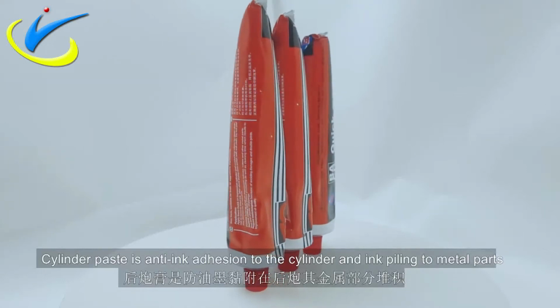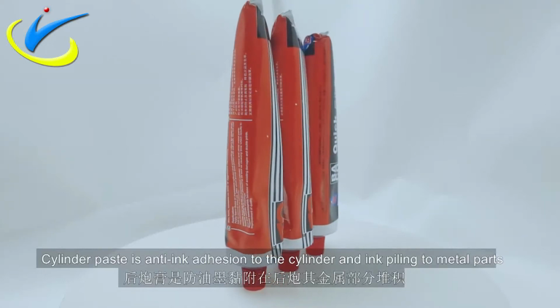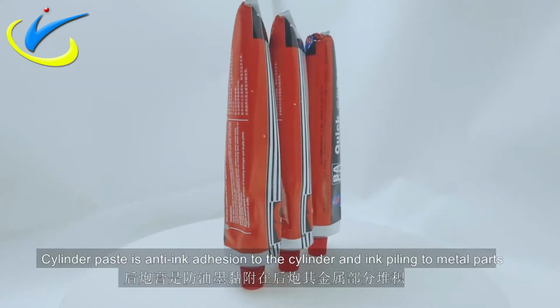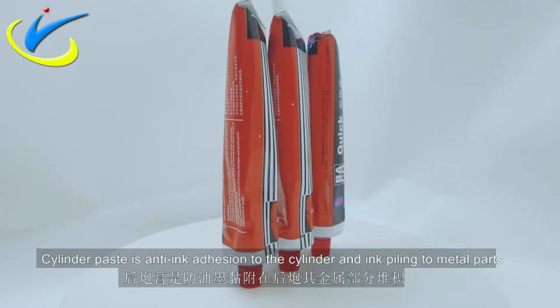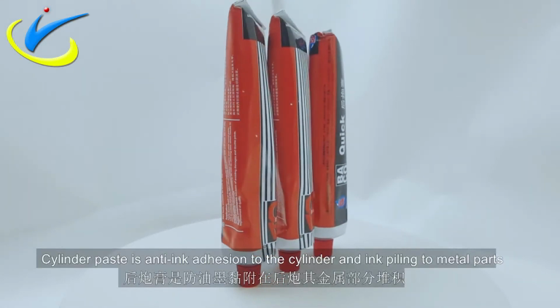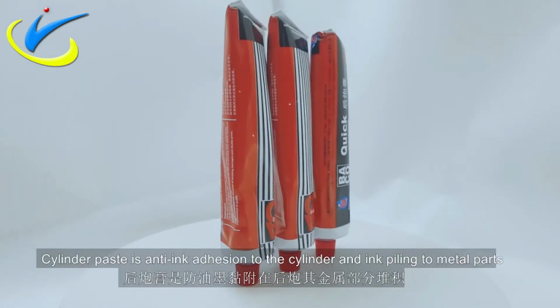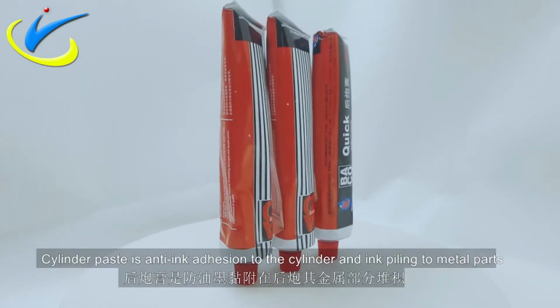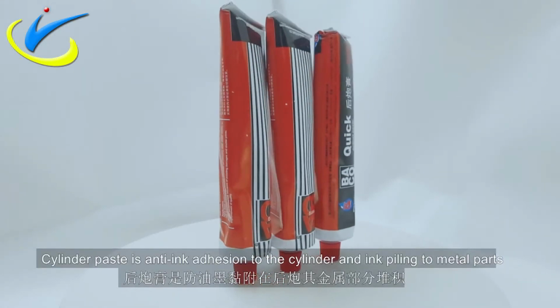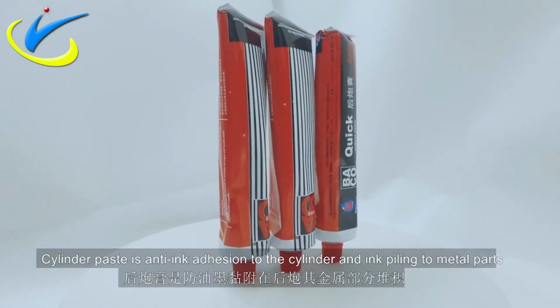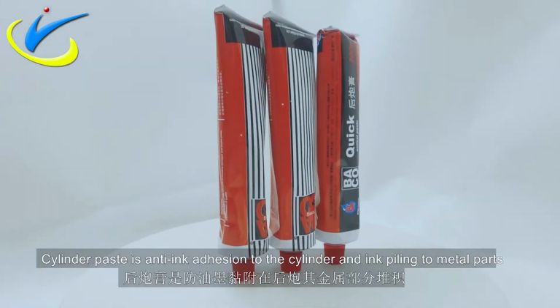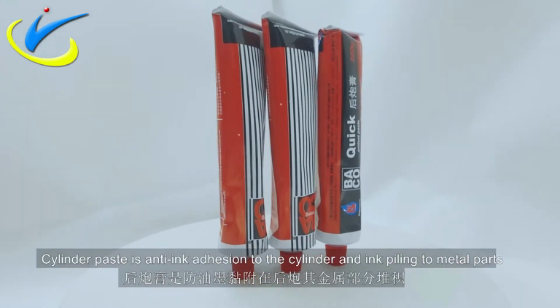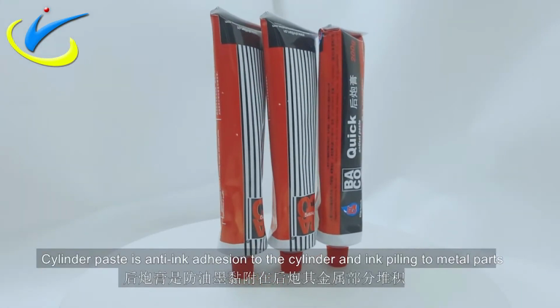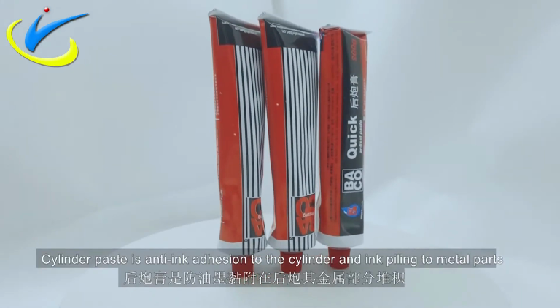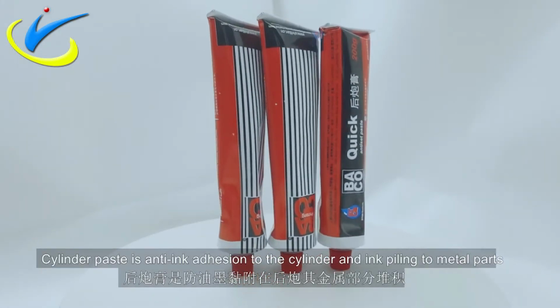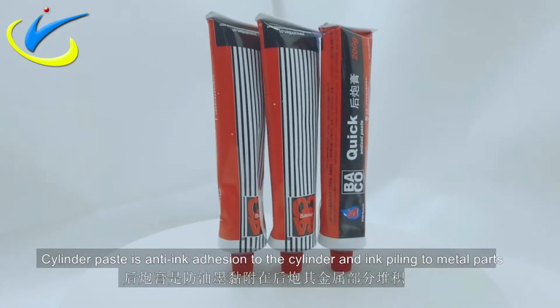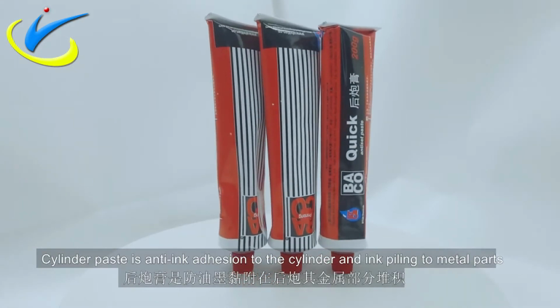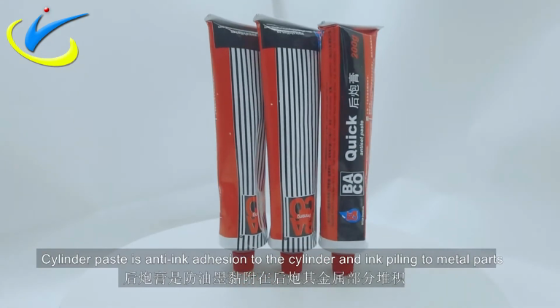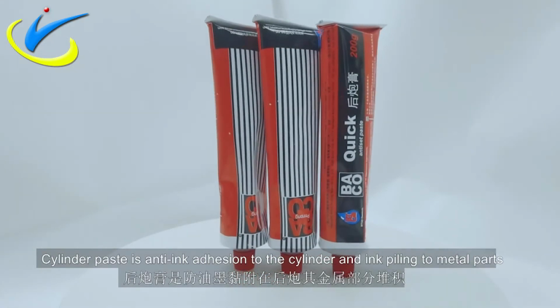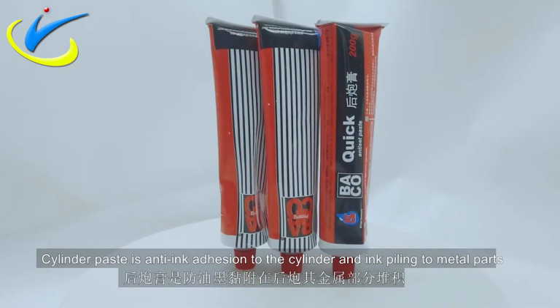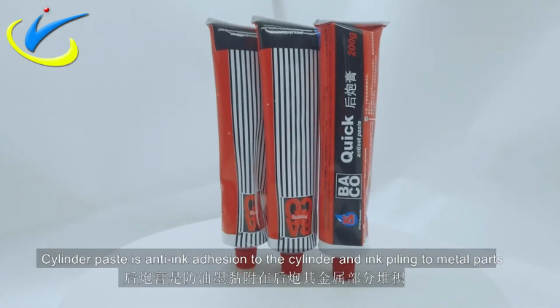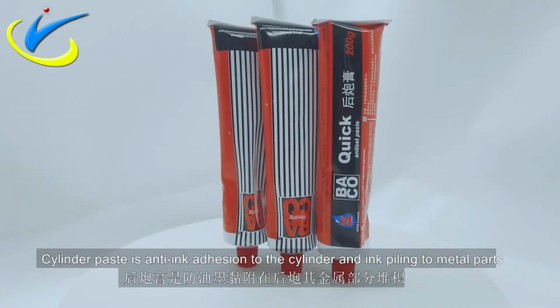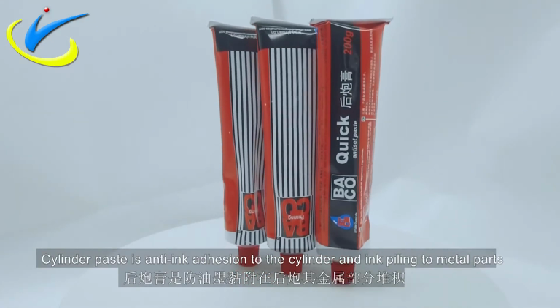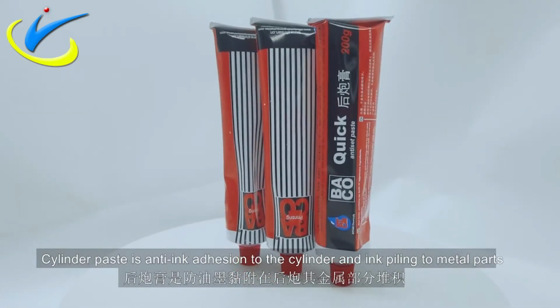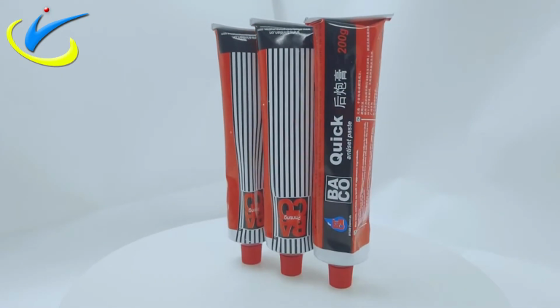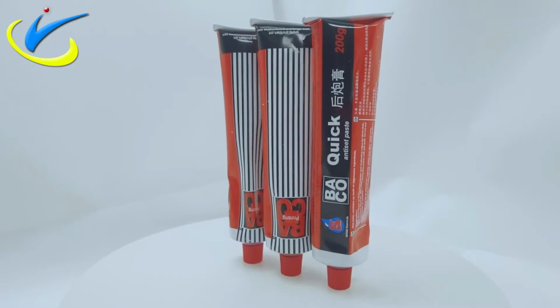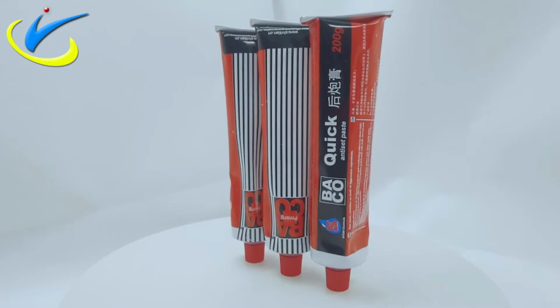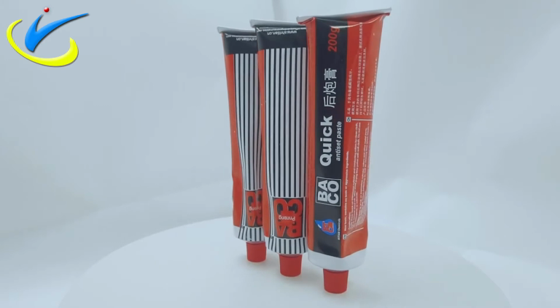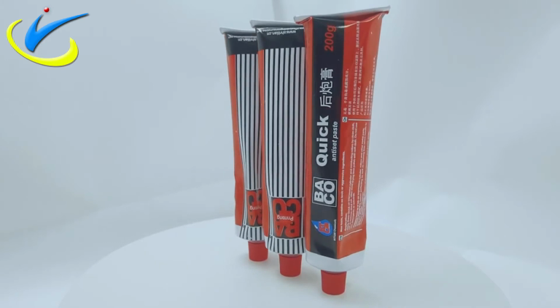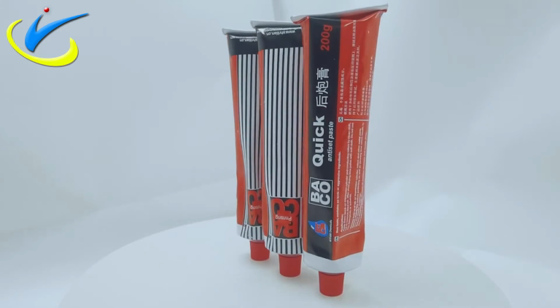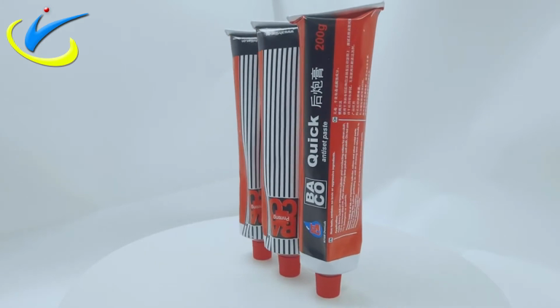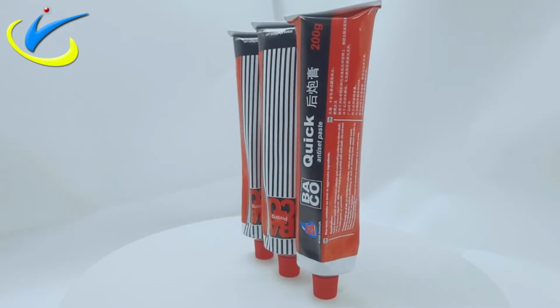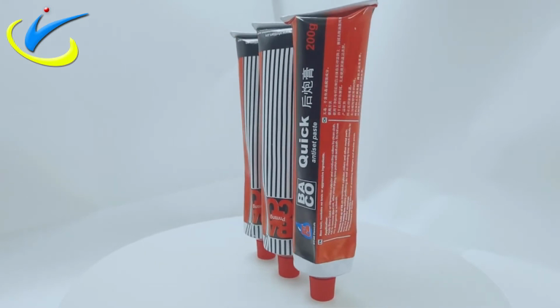Cylinder paste is anti-ink adhesion to the cylinder and ink pollen to metal parts.